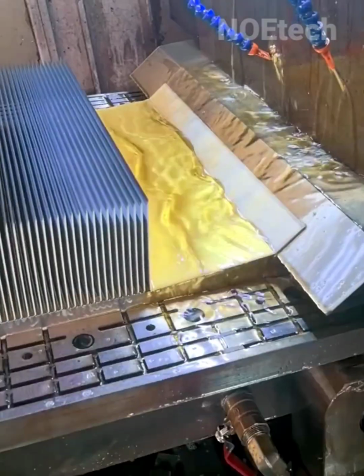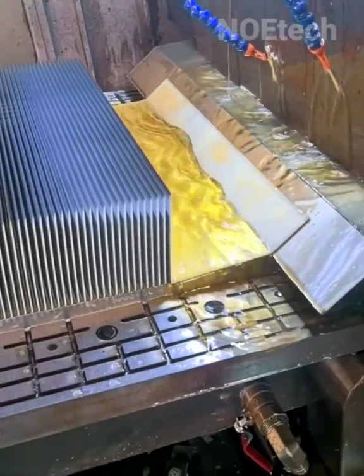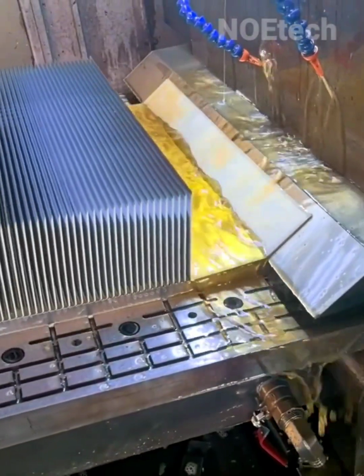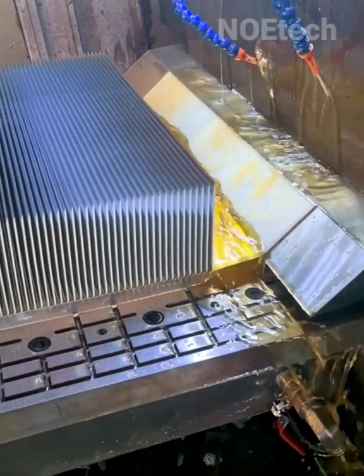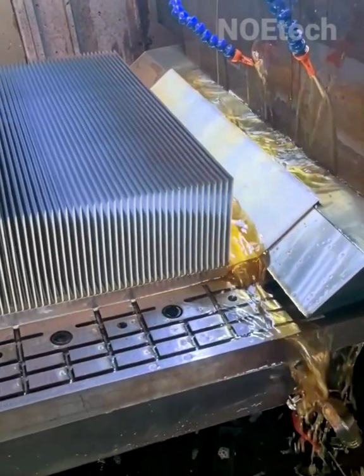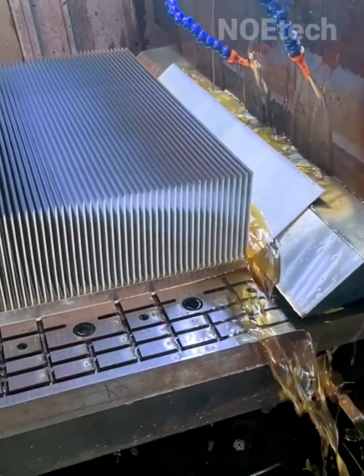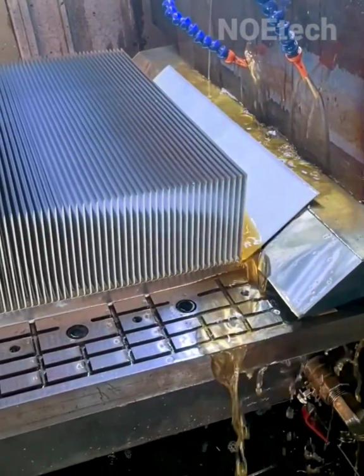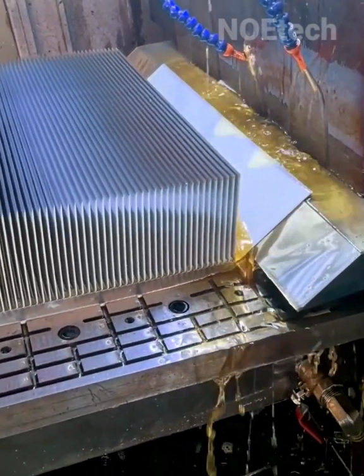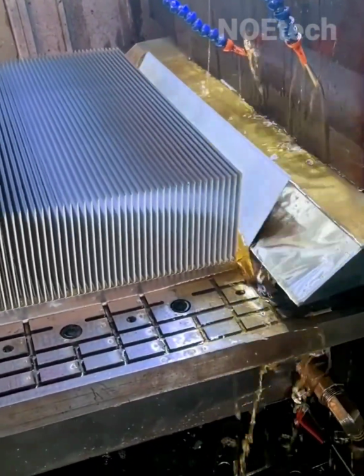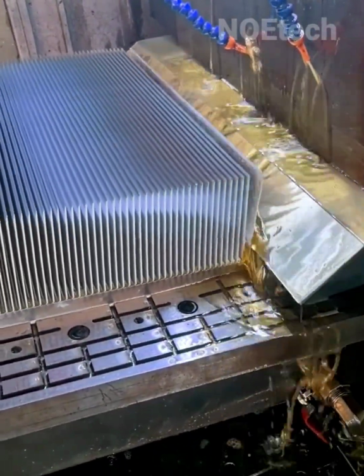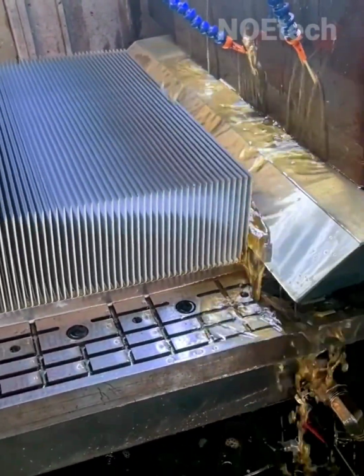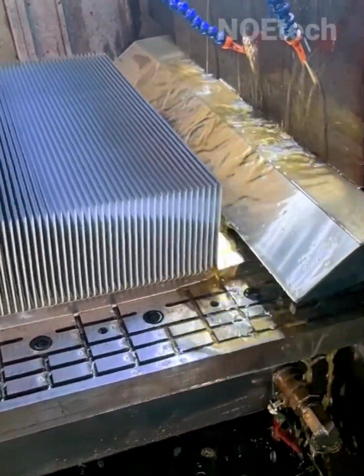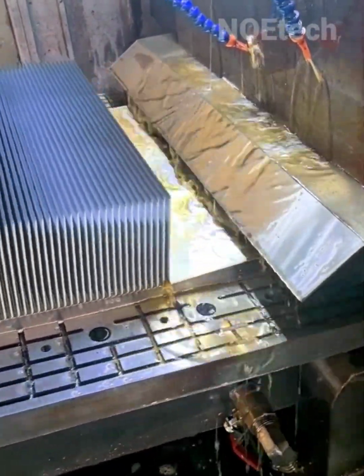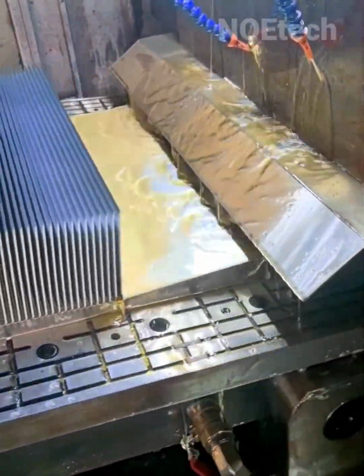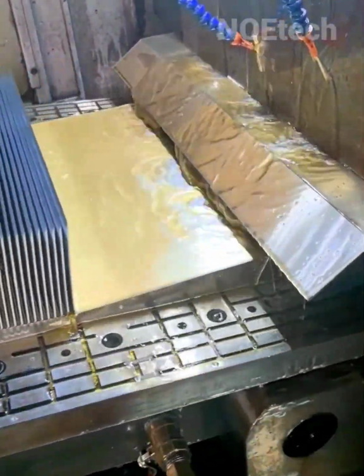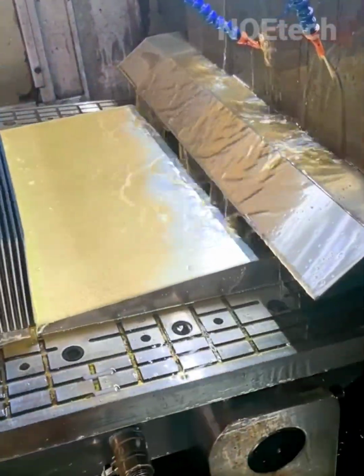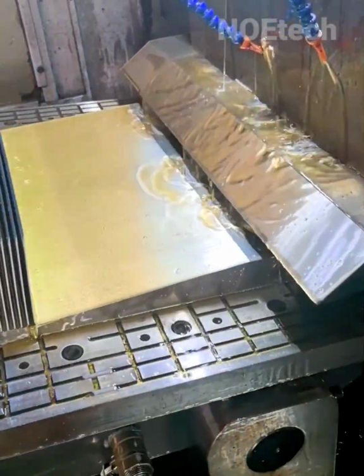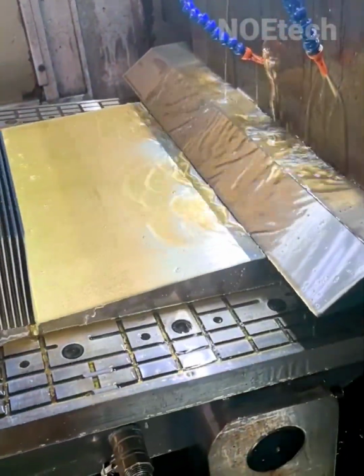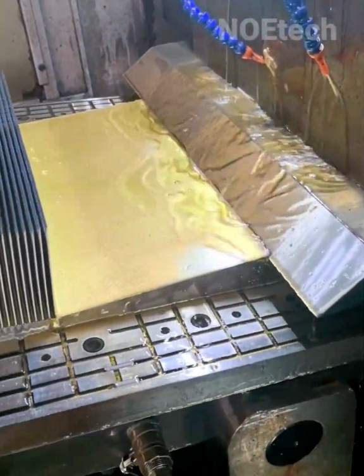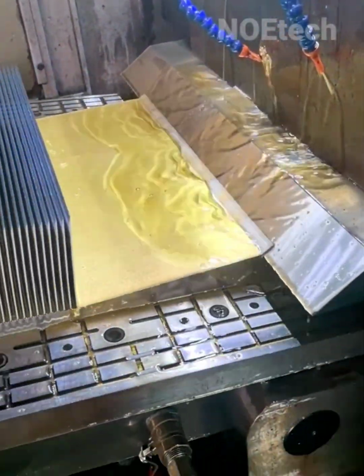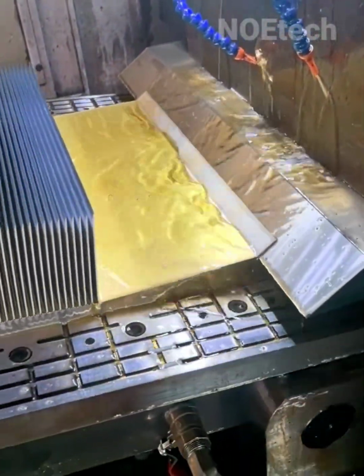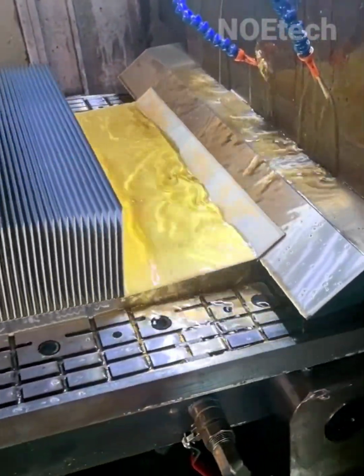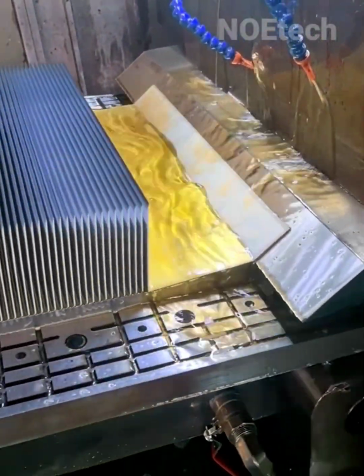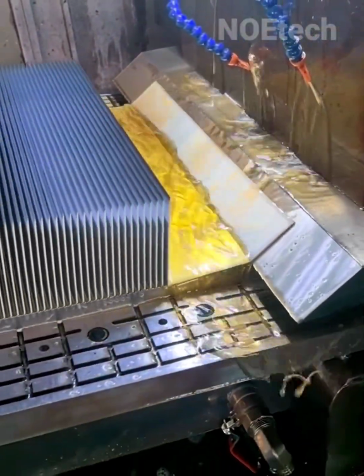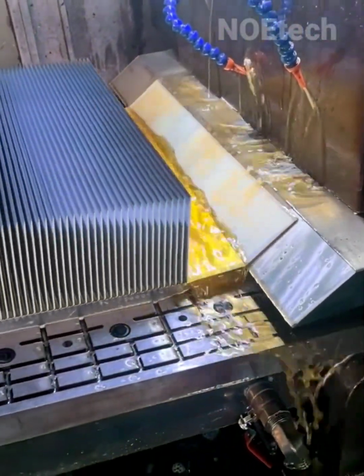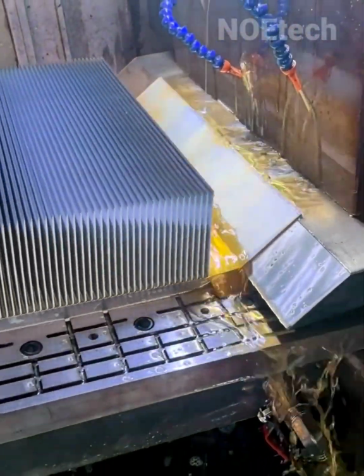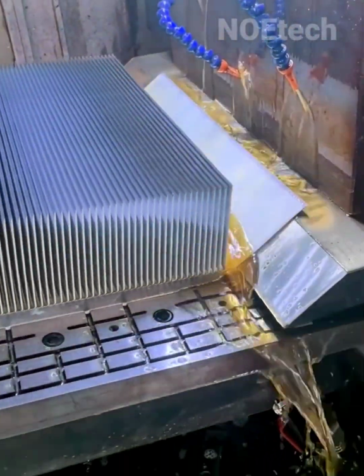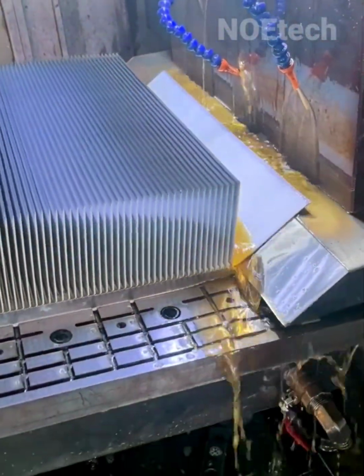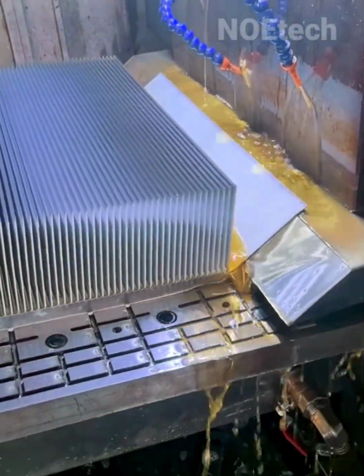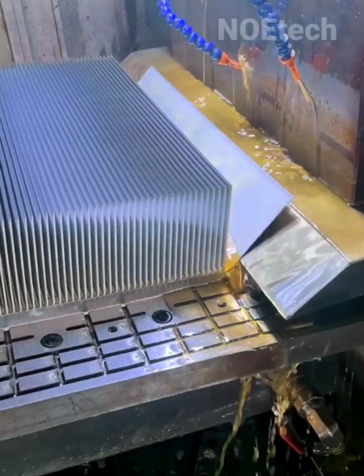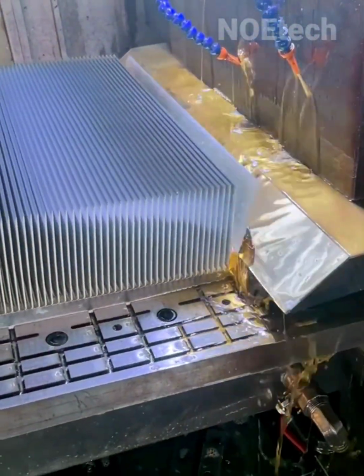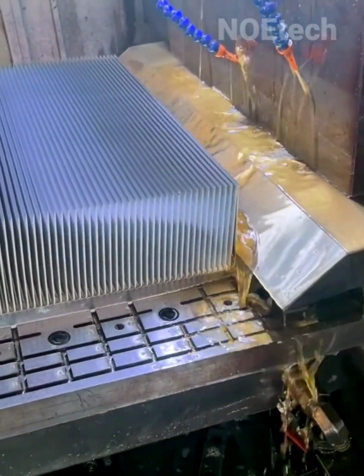Sharp tools carefully slice through the heat sink, turning the aluminum sheet into a detailed cooling component.